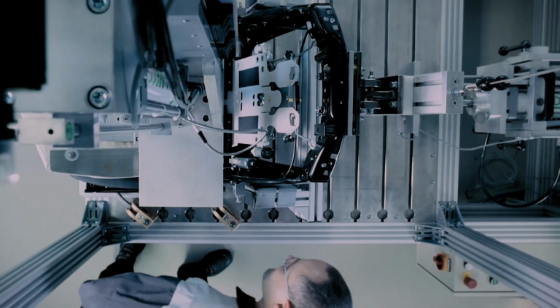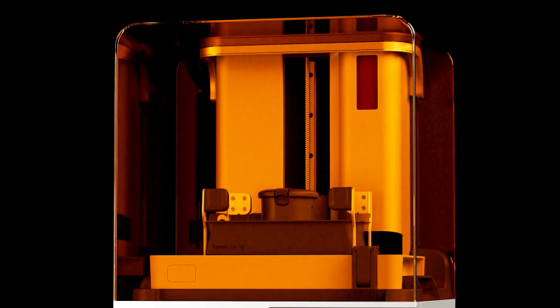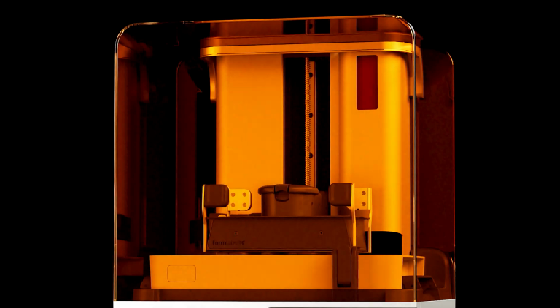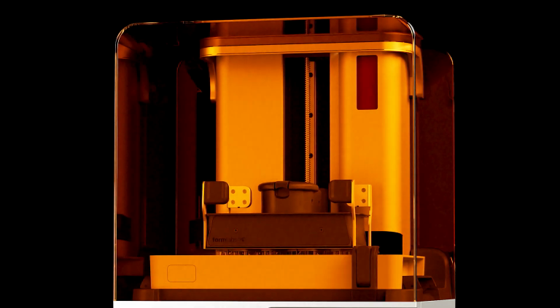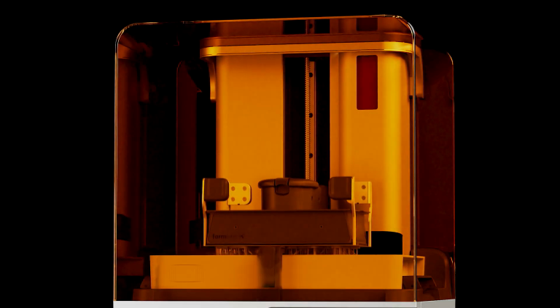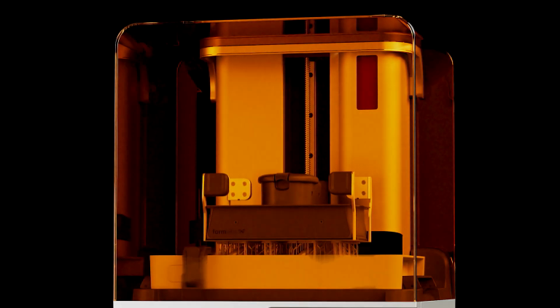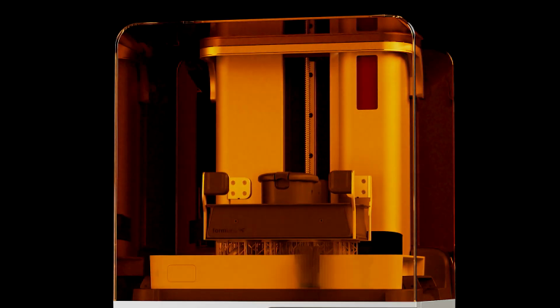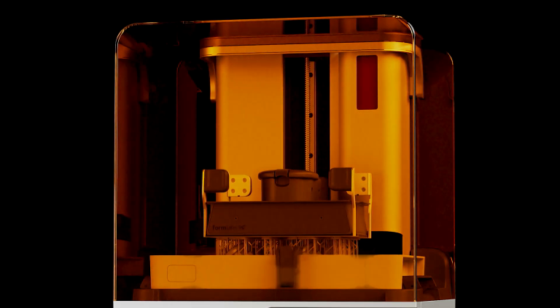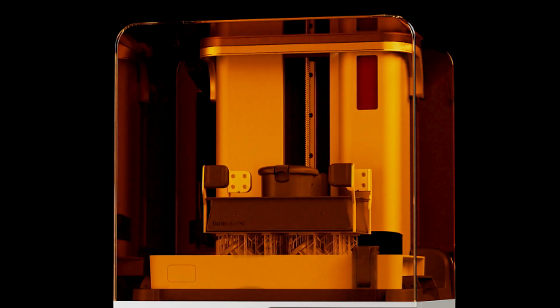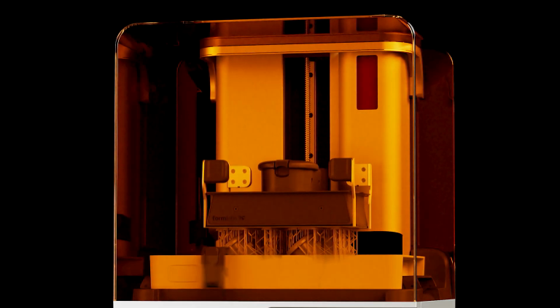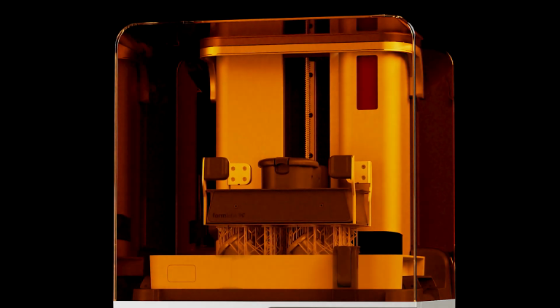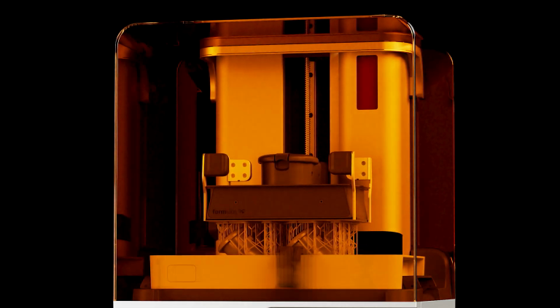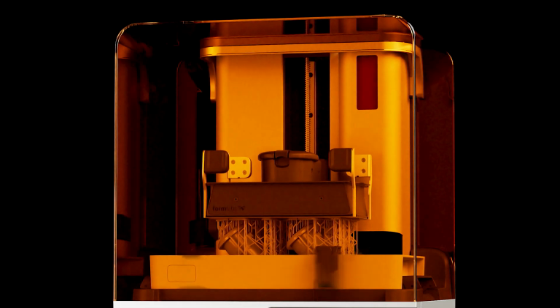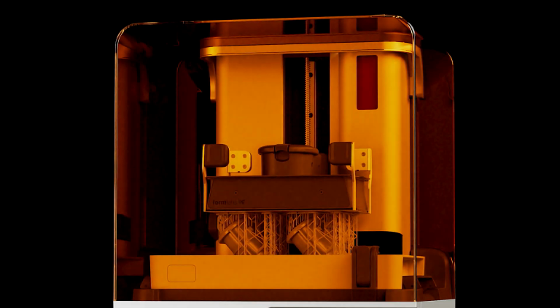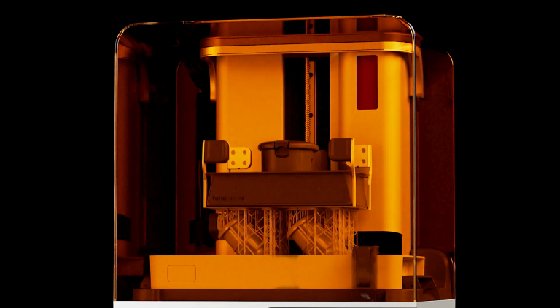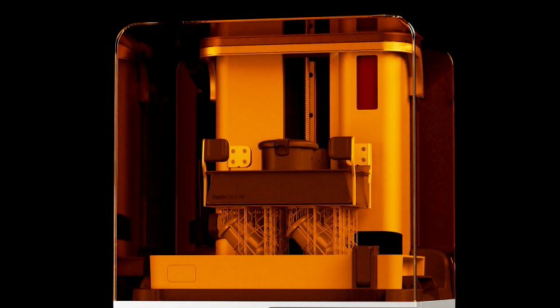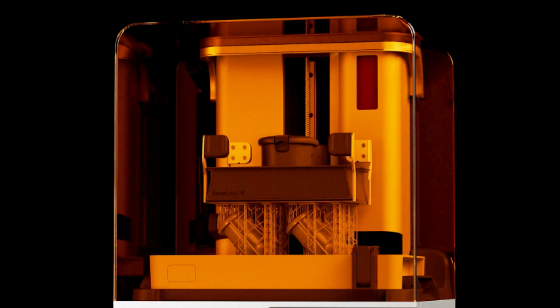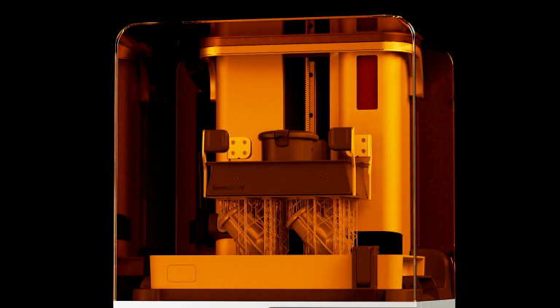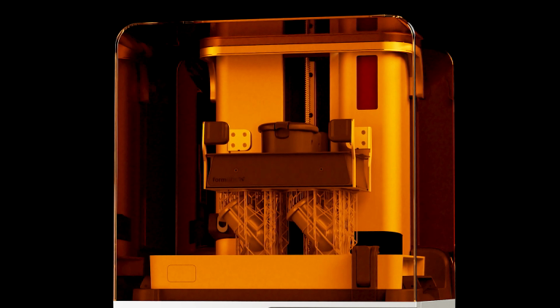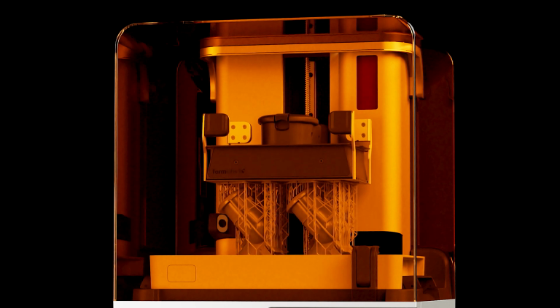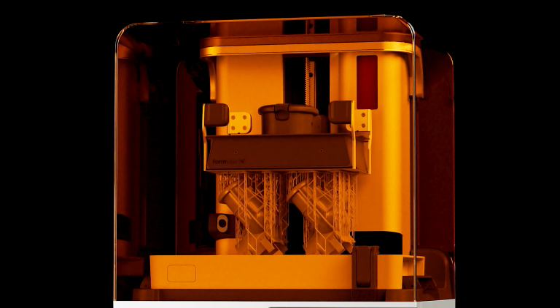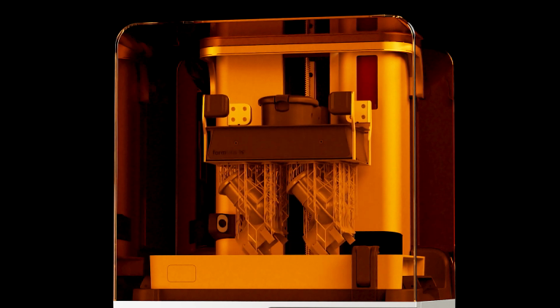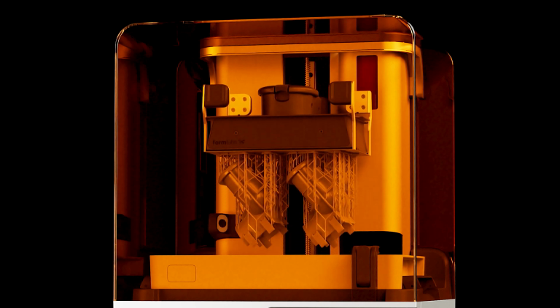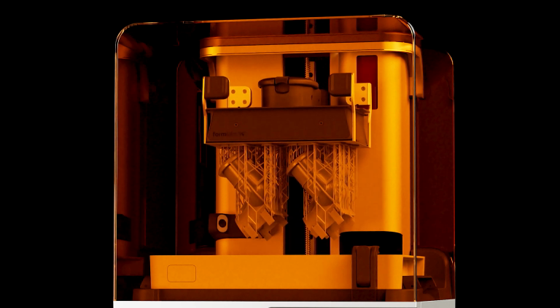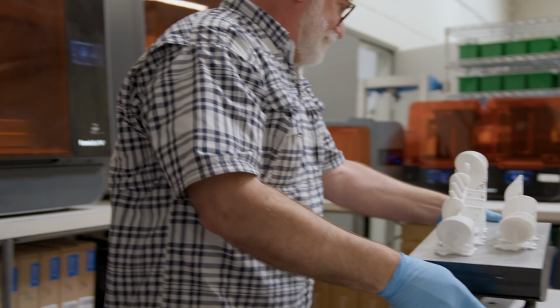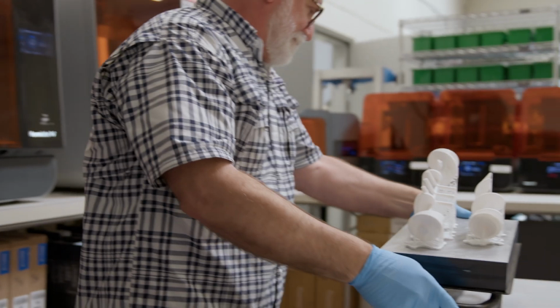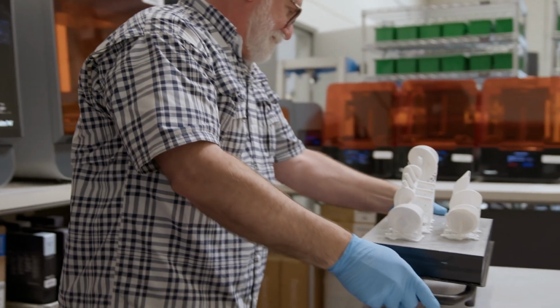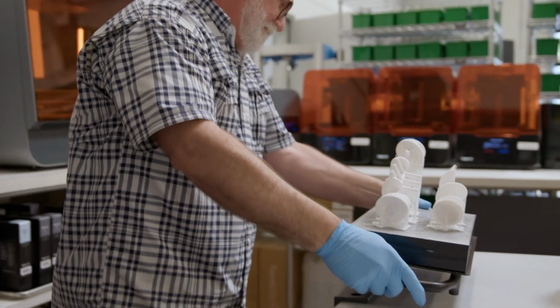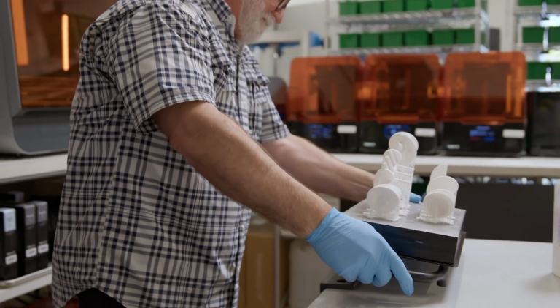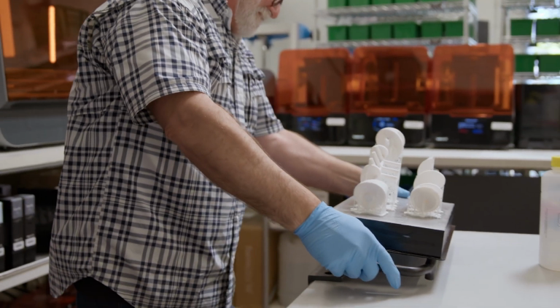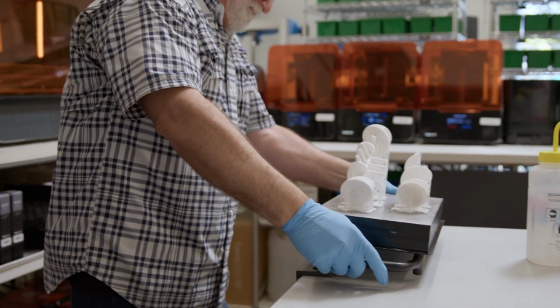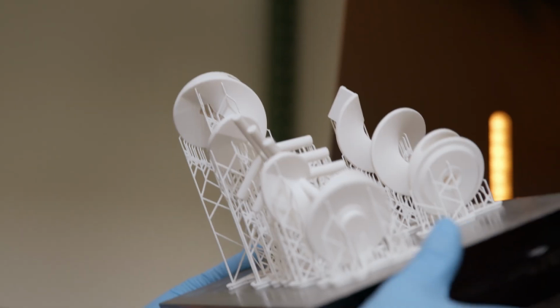3D printing introduces a new level of efficiency to toolmaking by cutting costs, reducing lead times, and allowing for rapid customization.